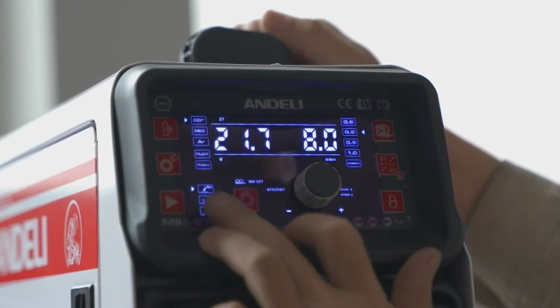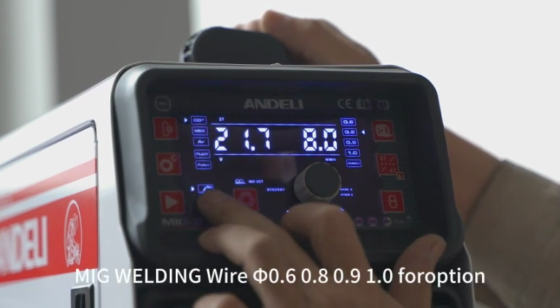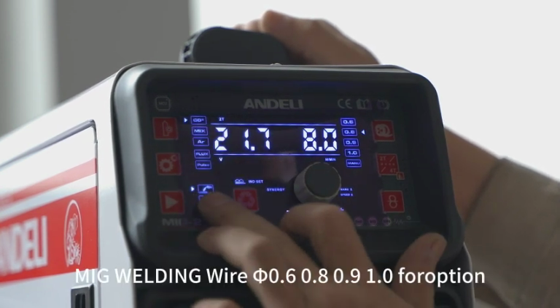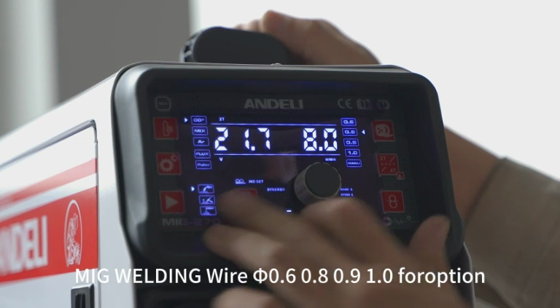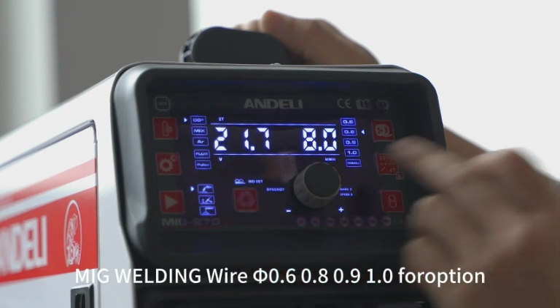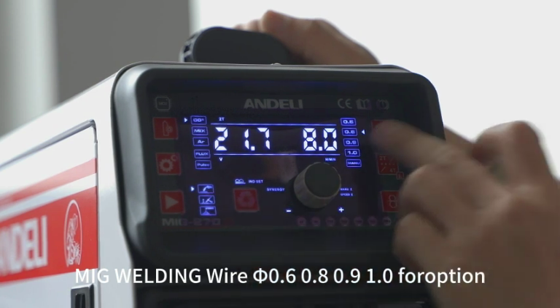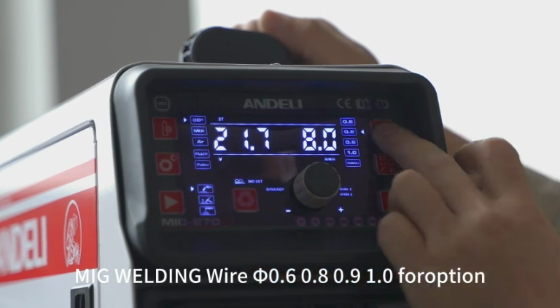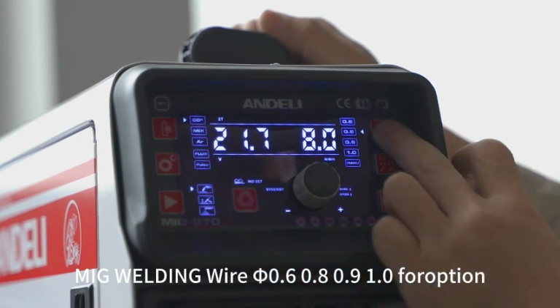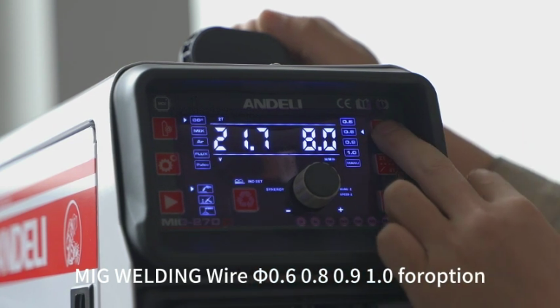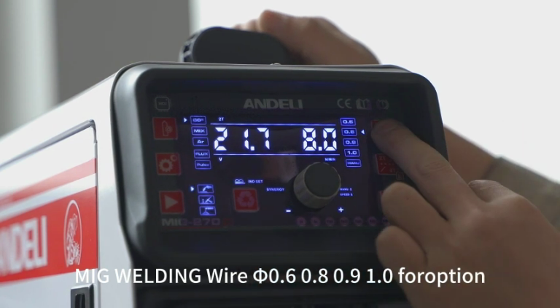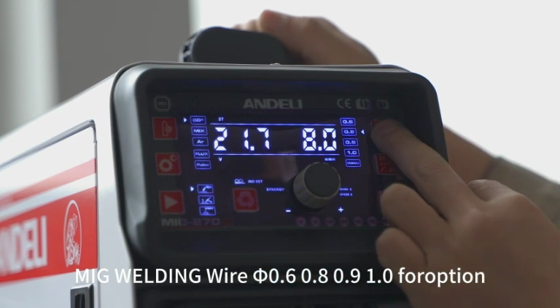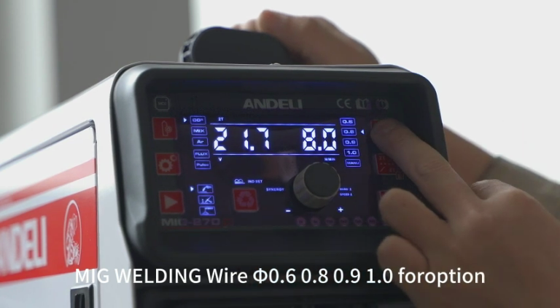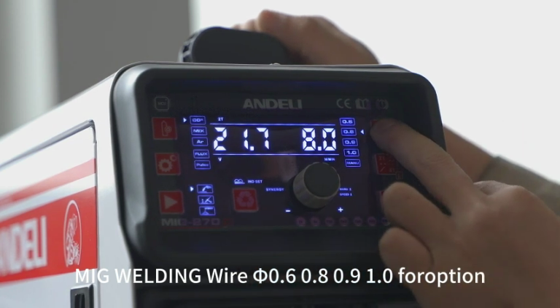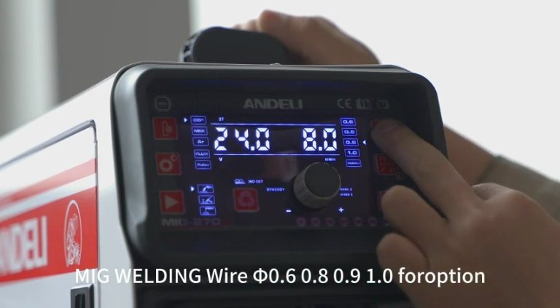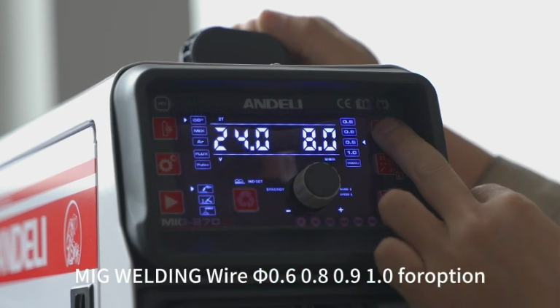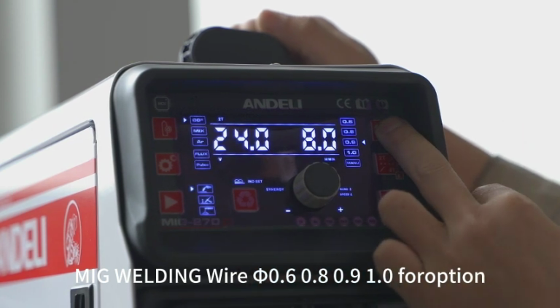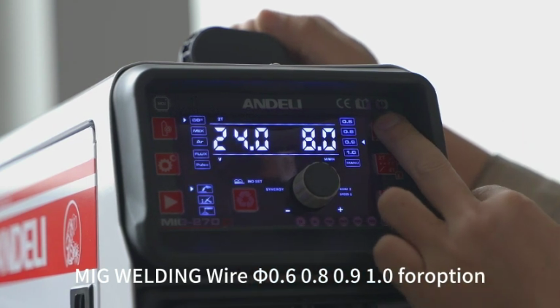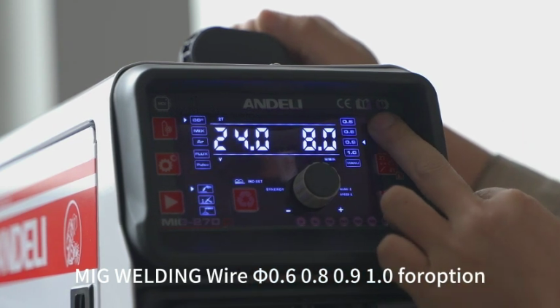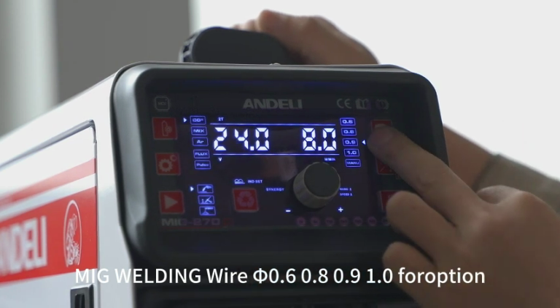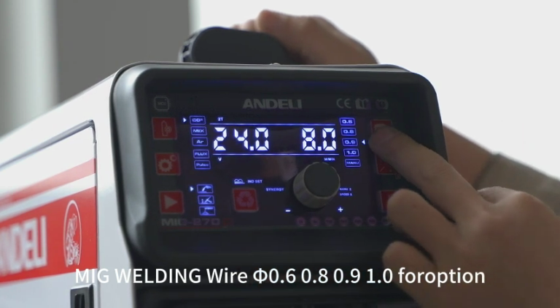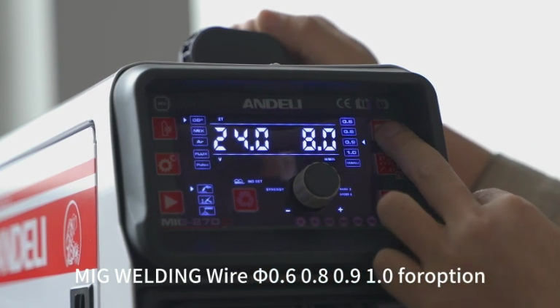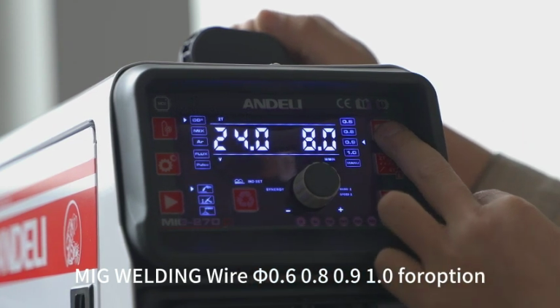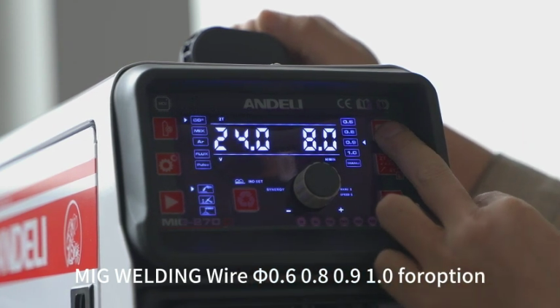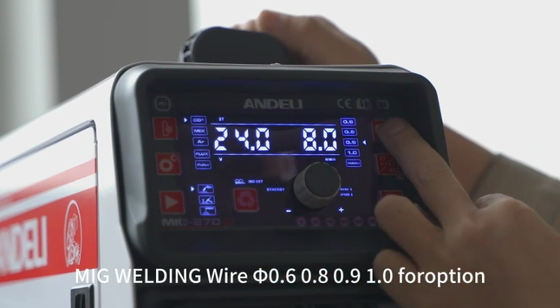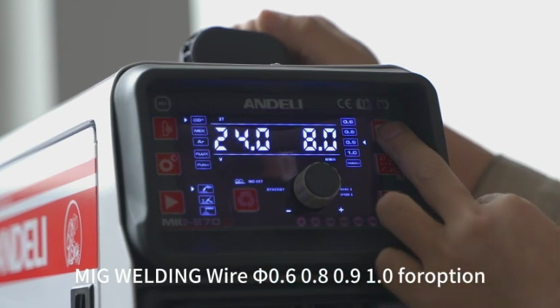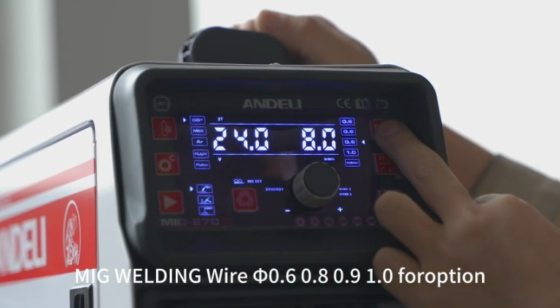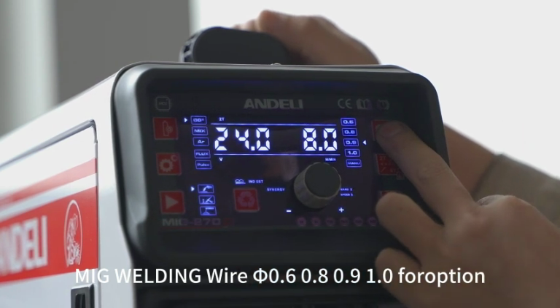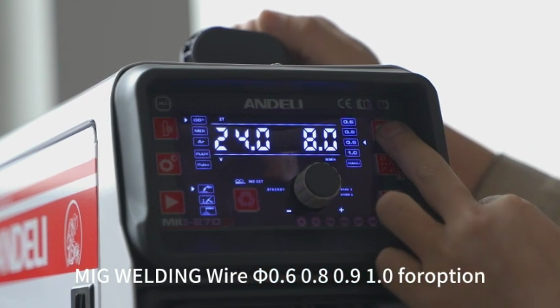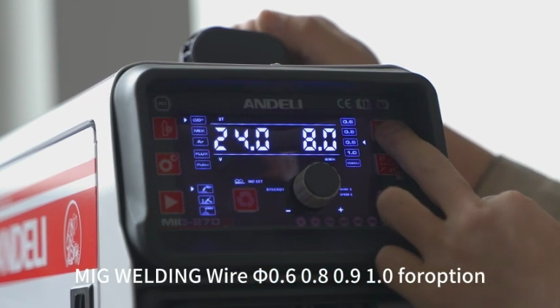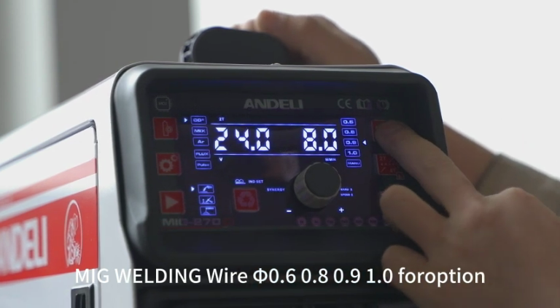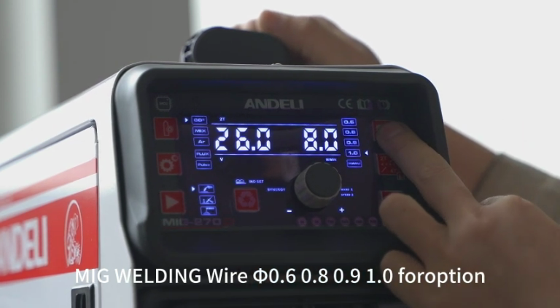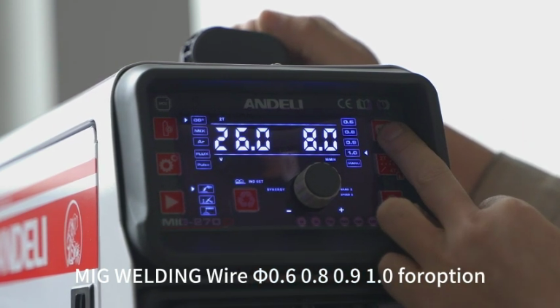For MIG welding, the wire size options are 0.6, 0.8, 0.9, and 1.0.